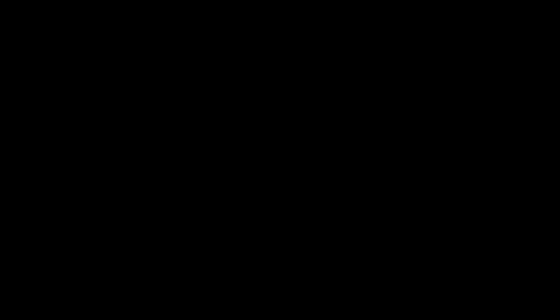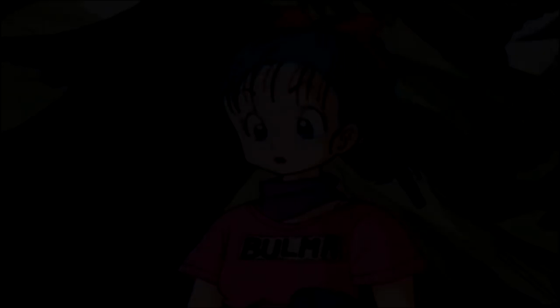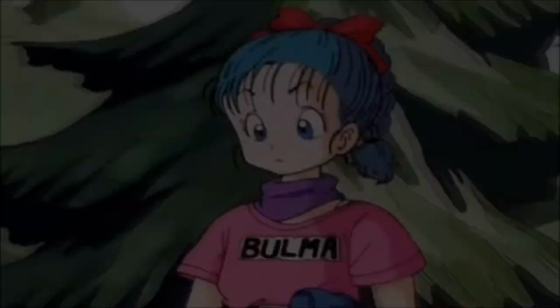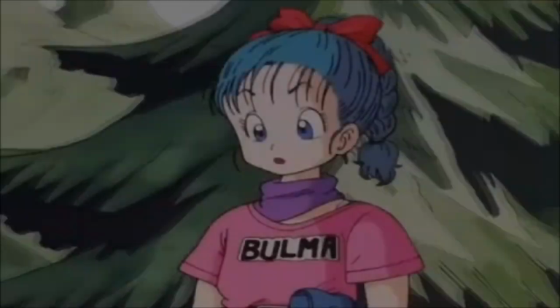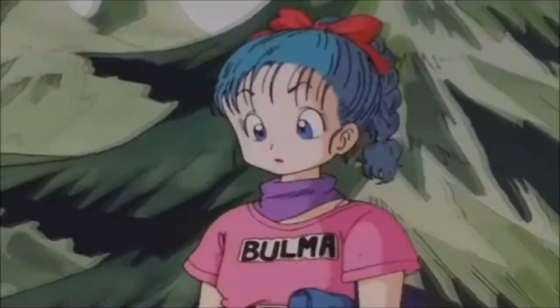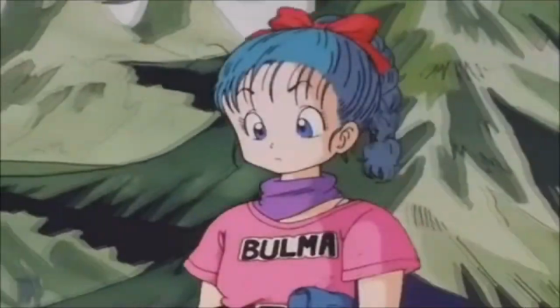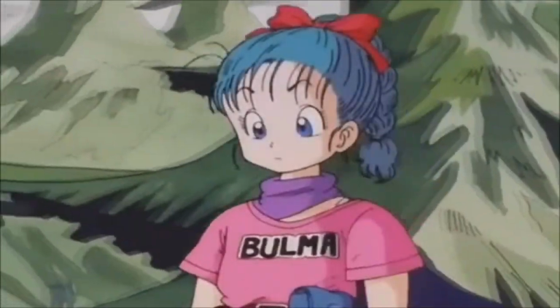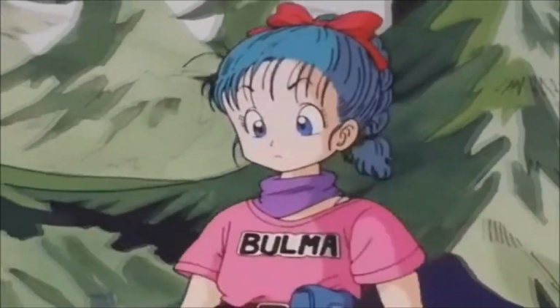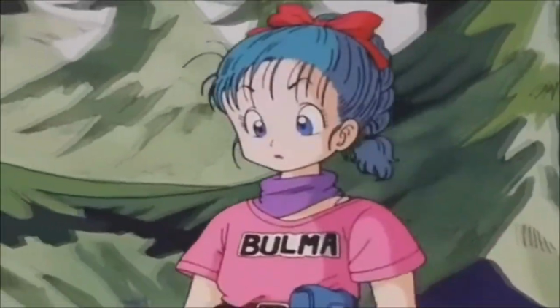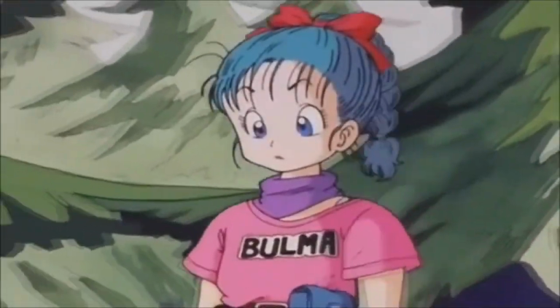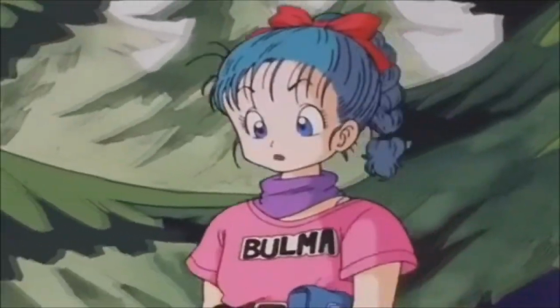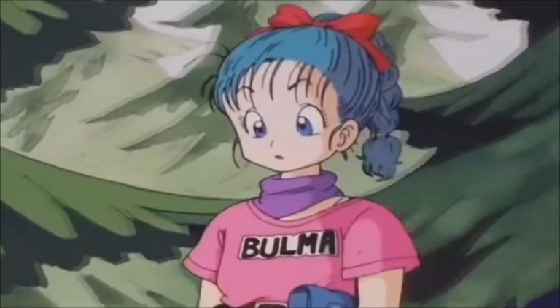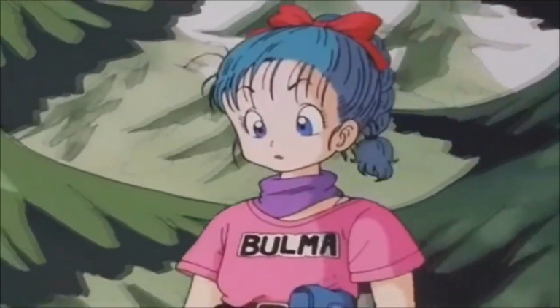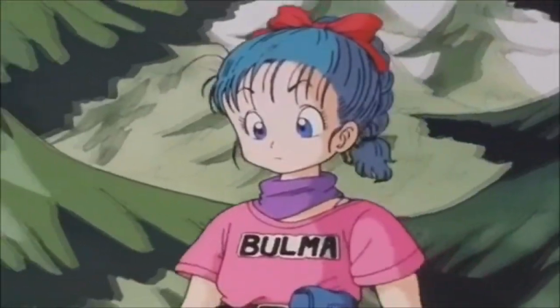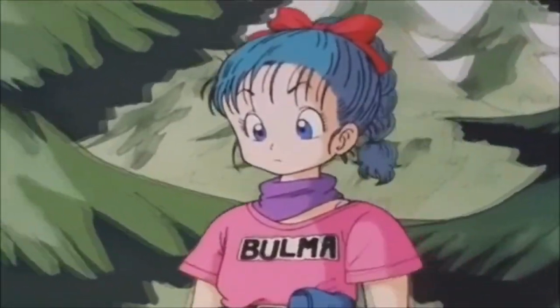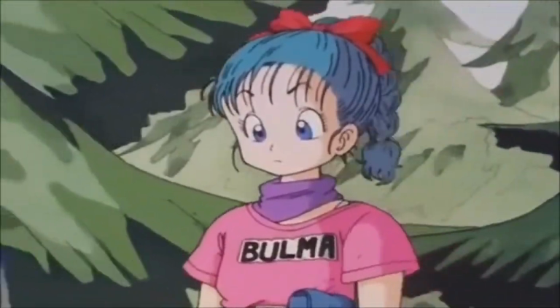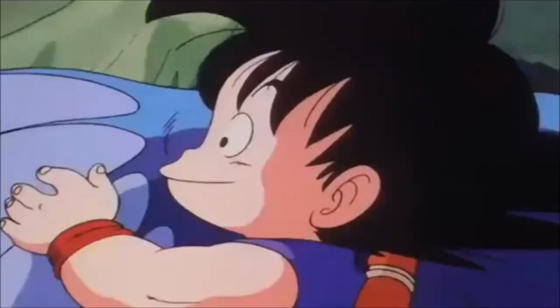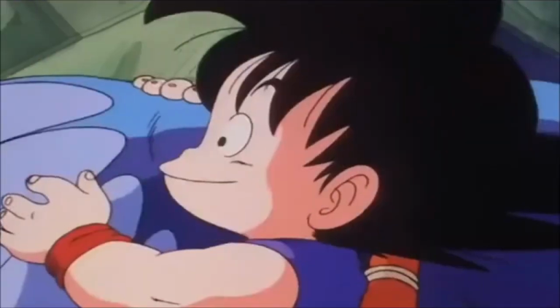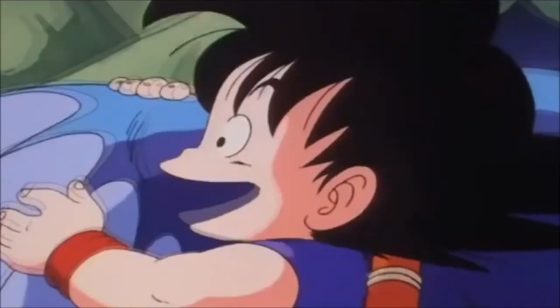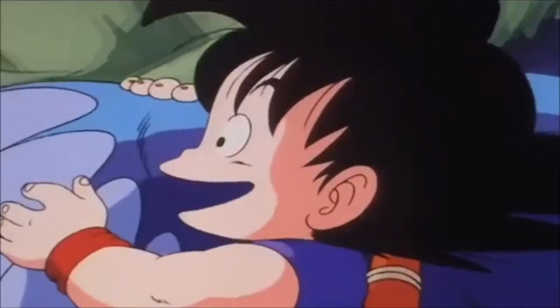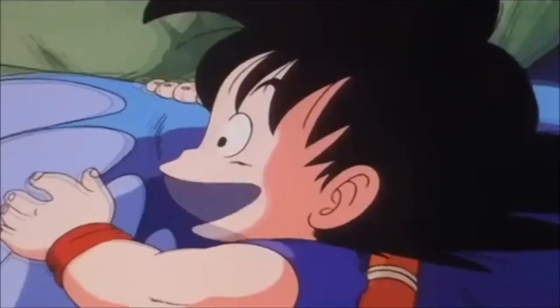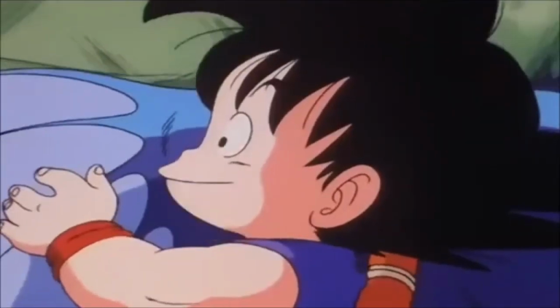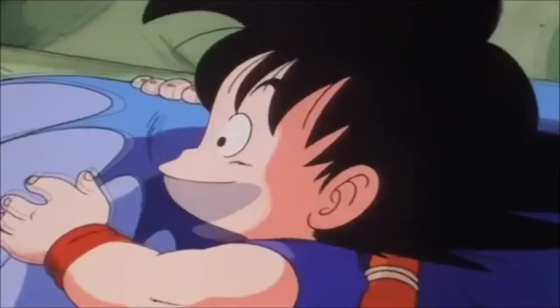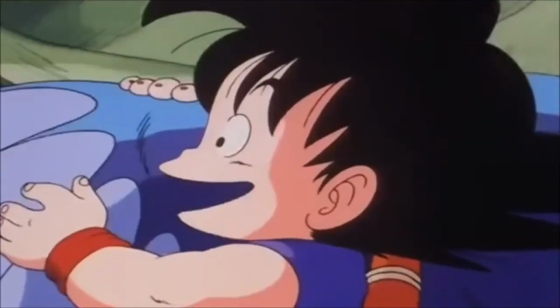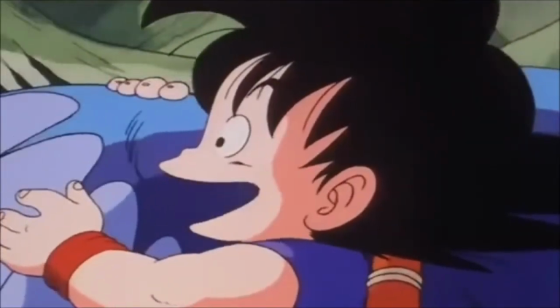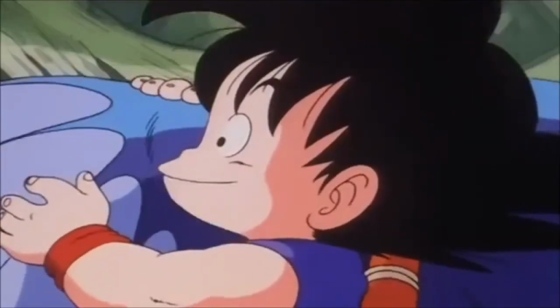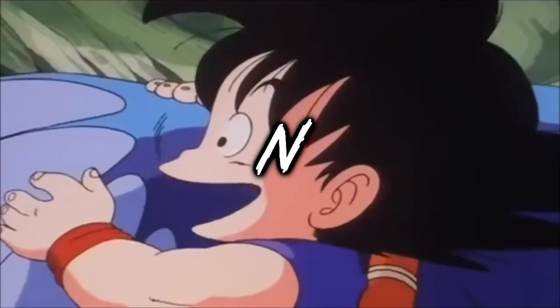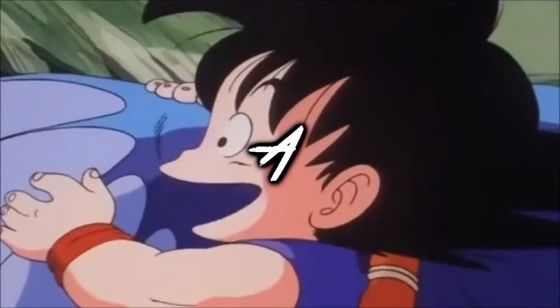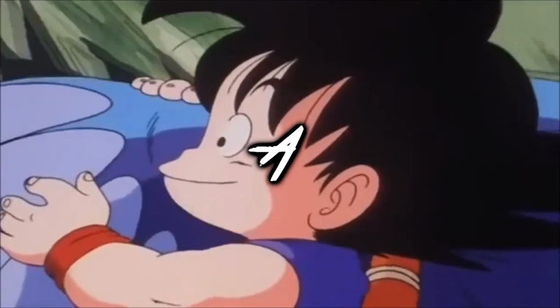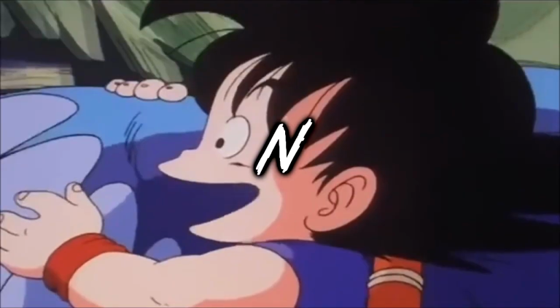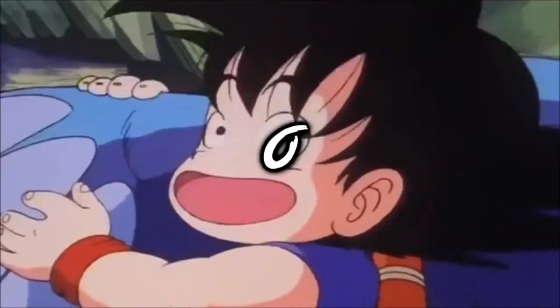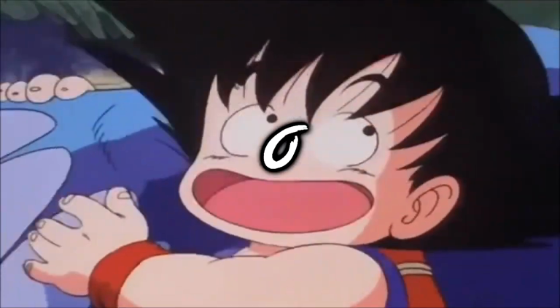Kid, what's your name anyway? My name is Nano — N-A-N-O.